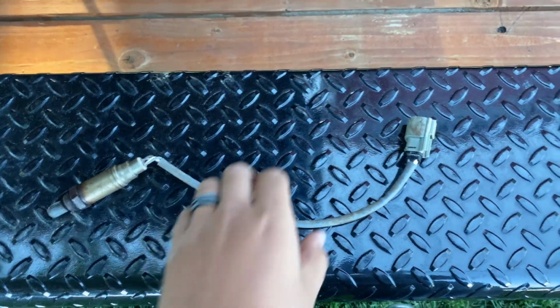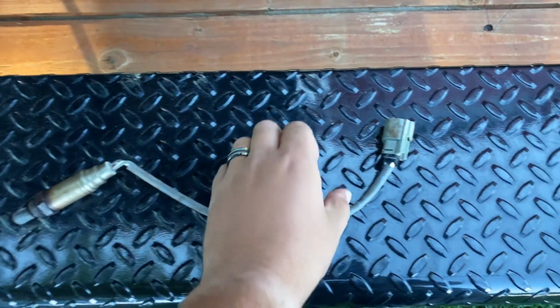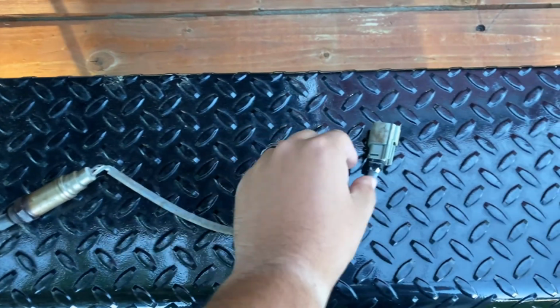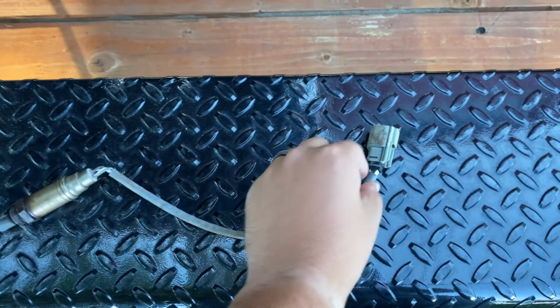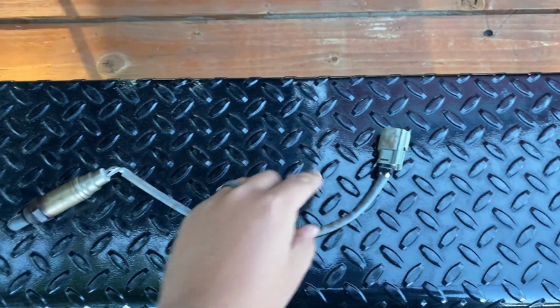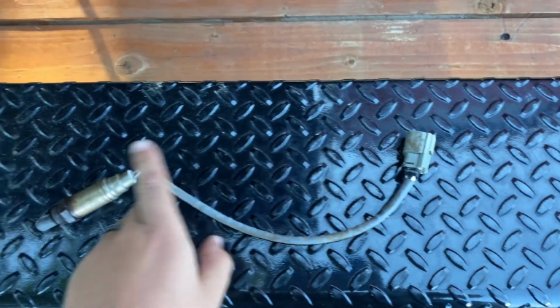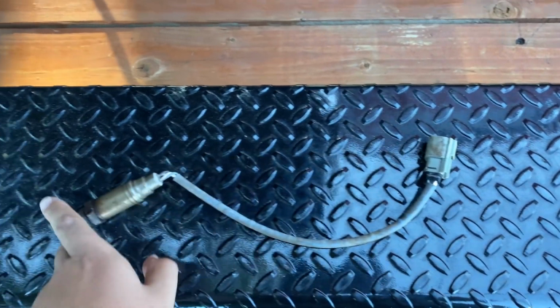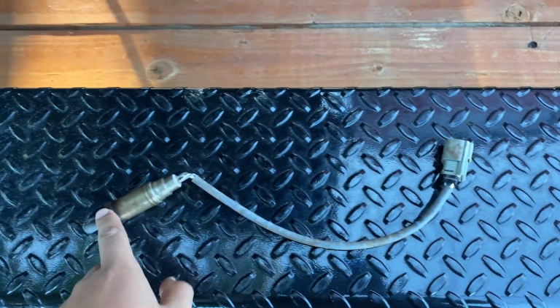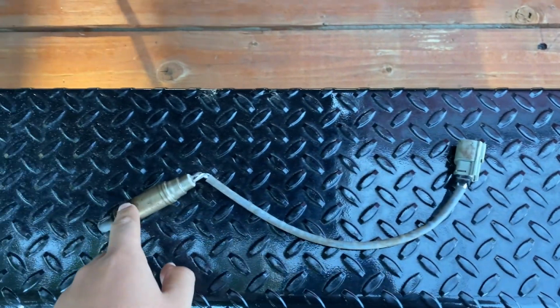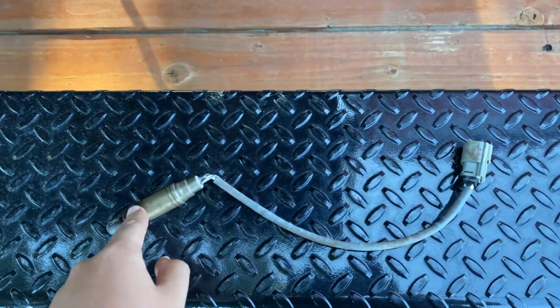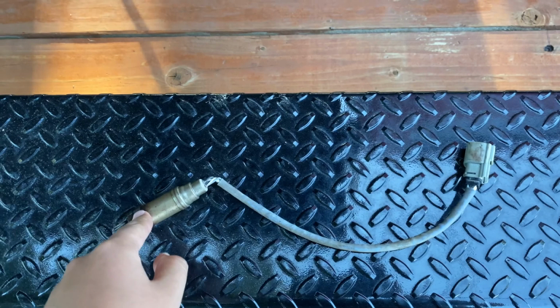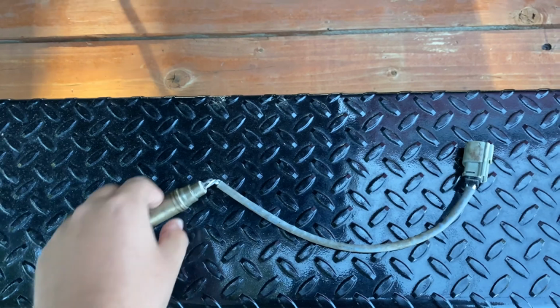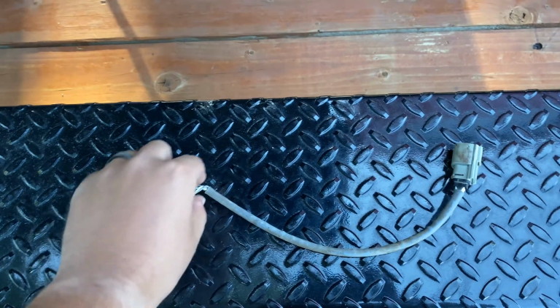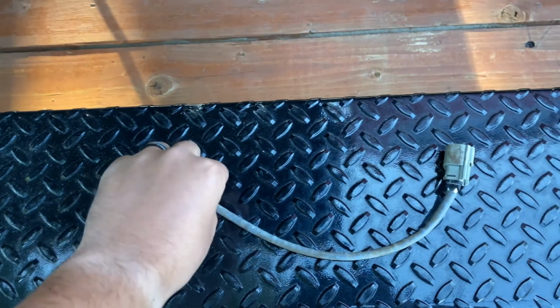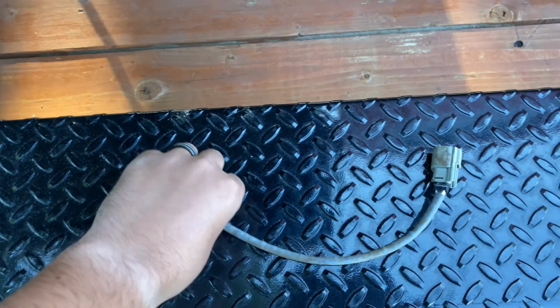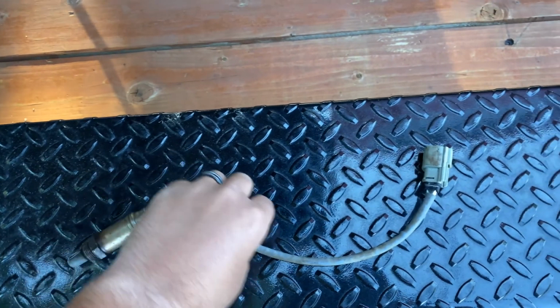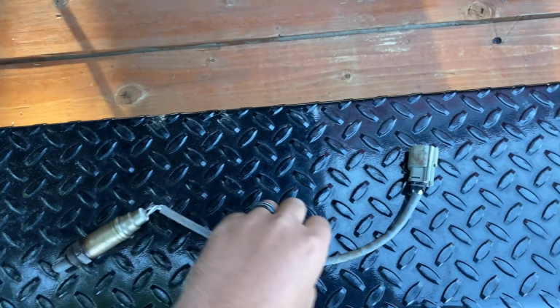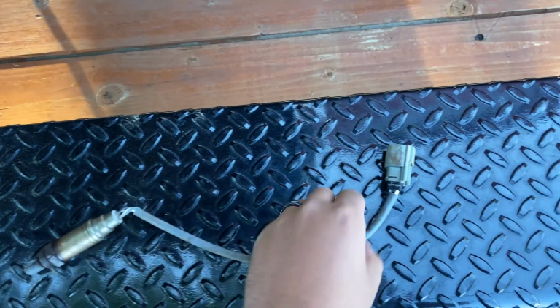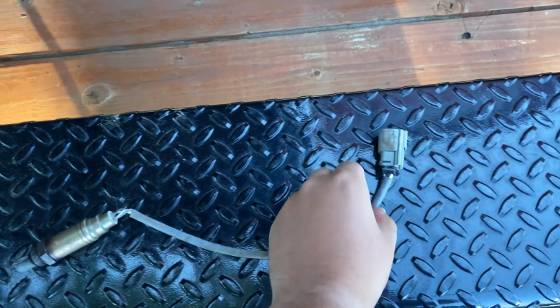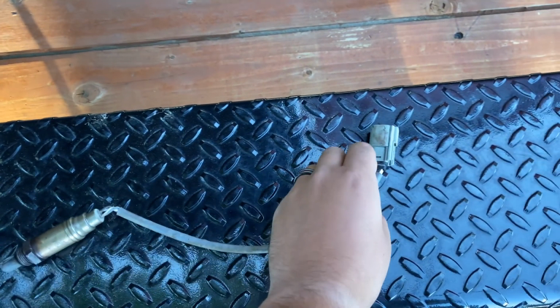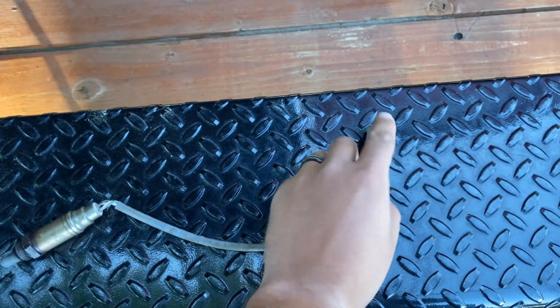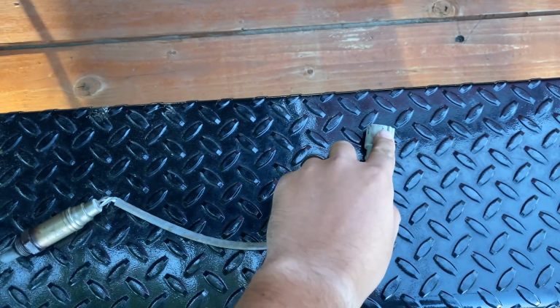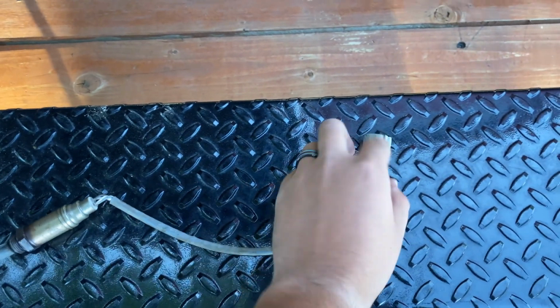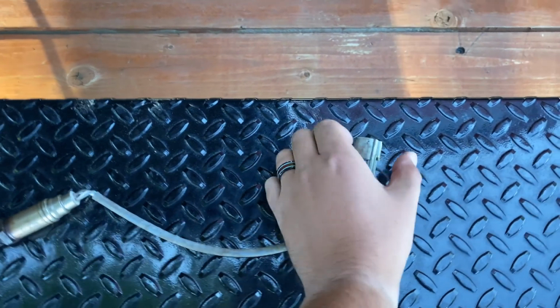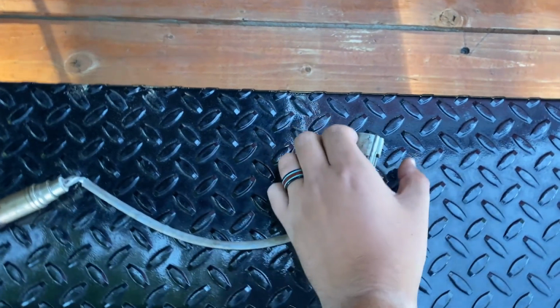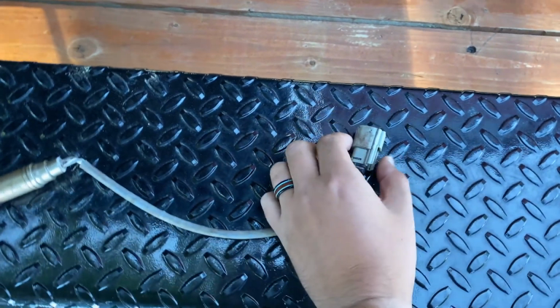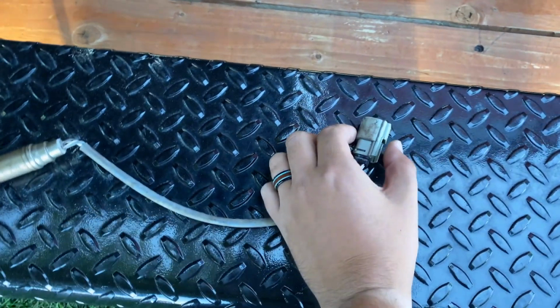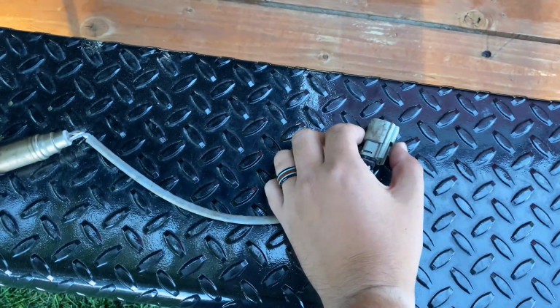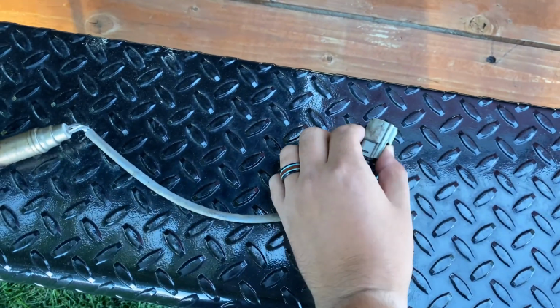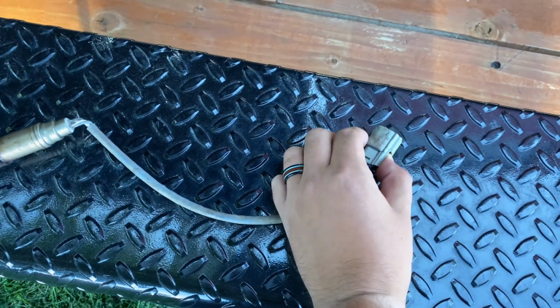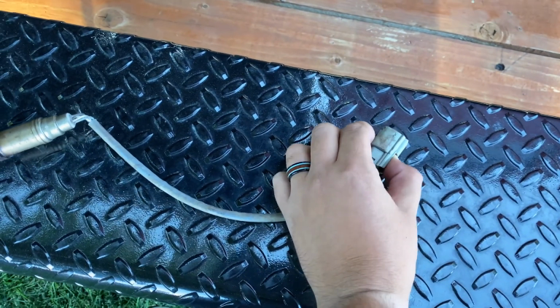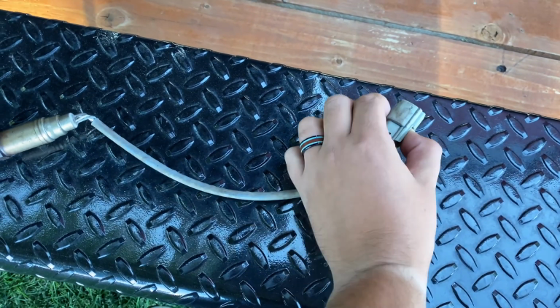Downstream is the same thing. You're going to follow the wire down to where it plugs in, and there's a tab that you push in, and then it'll pop out.